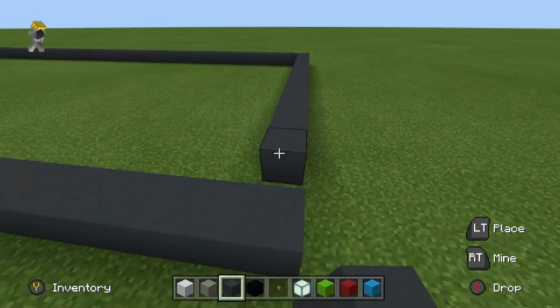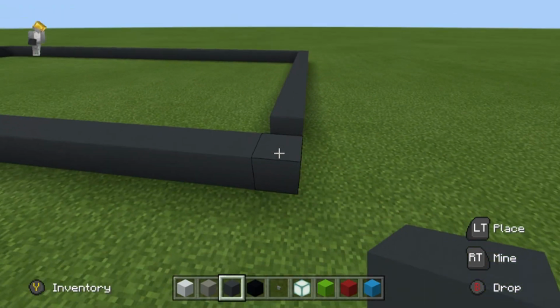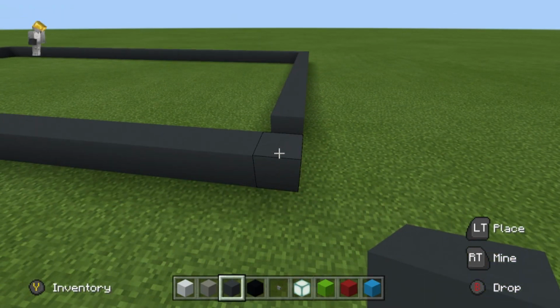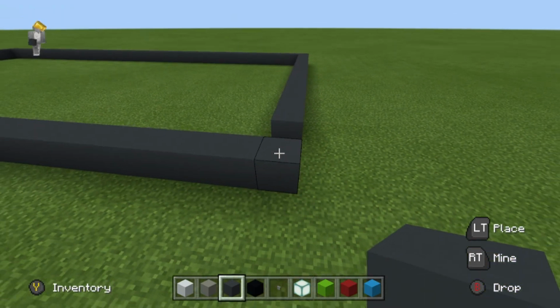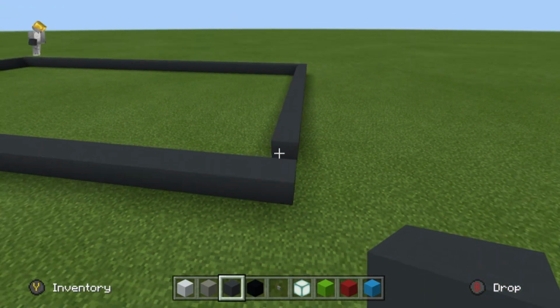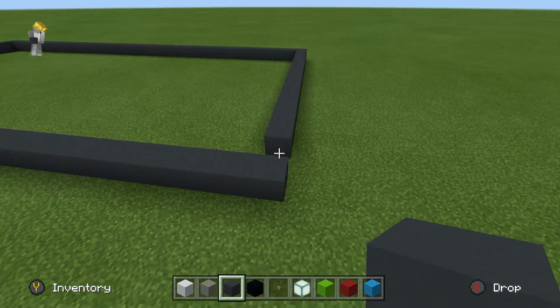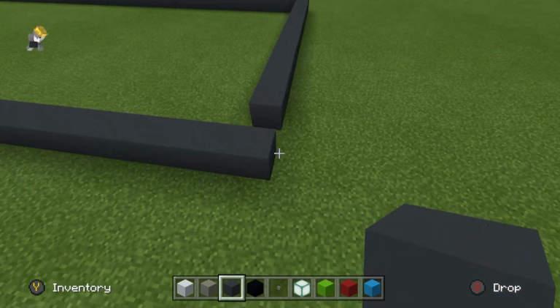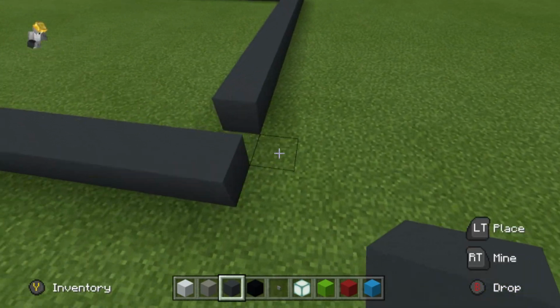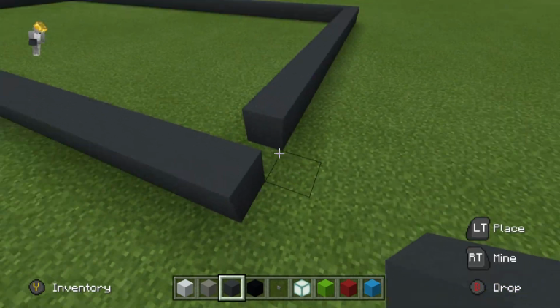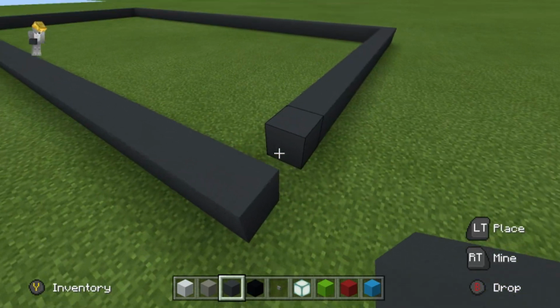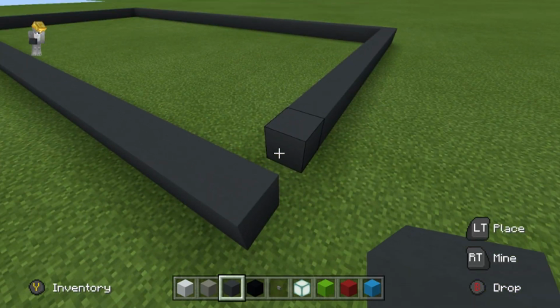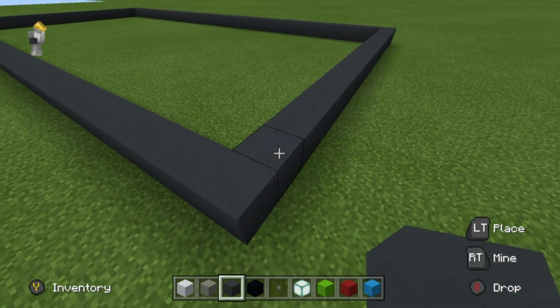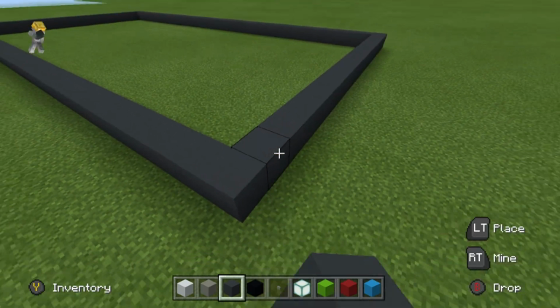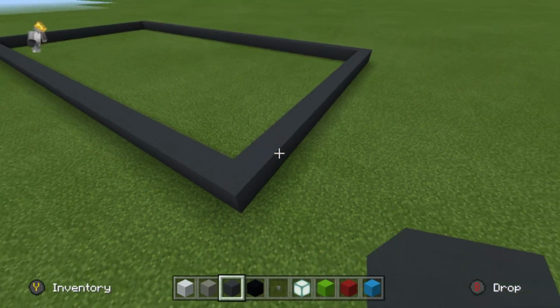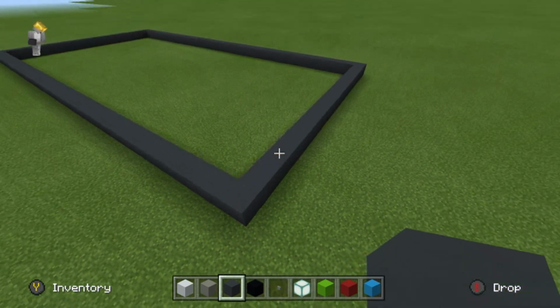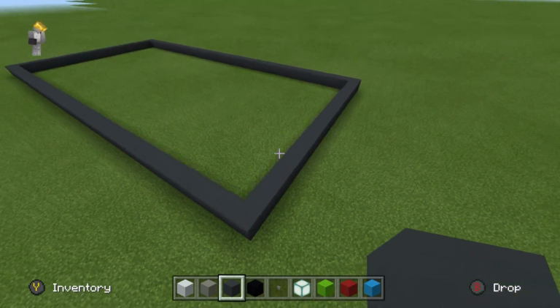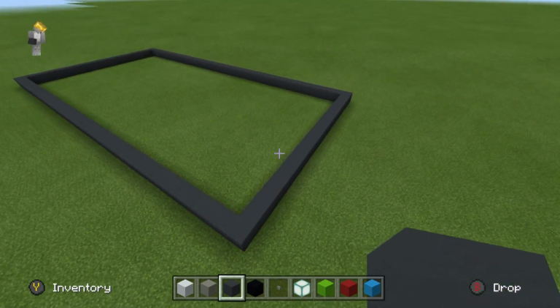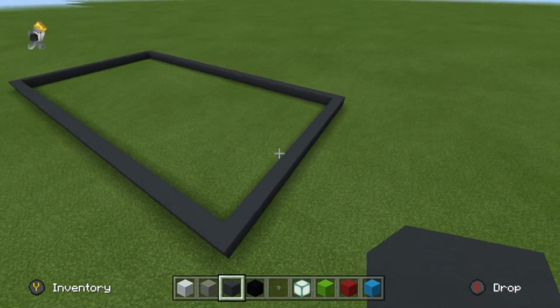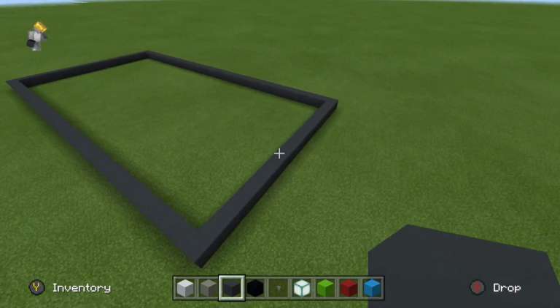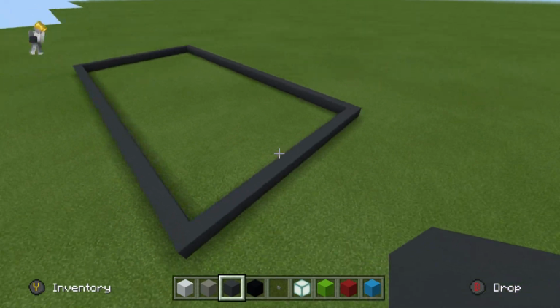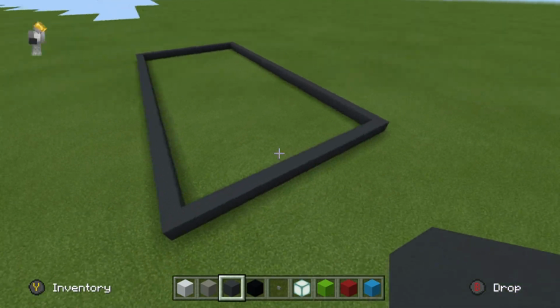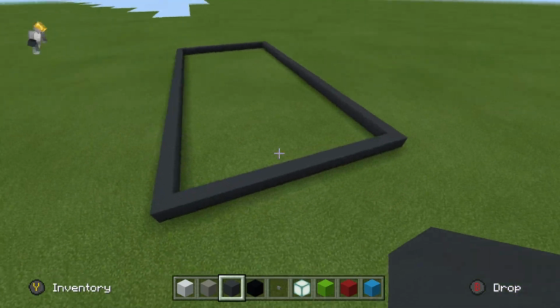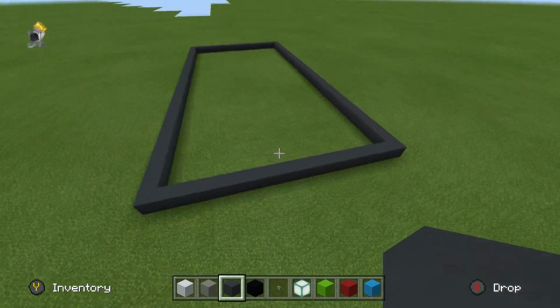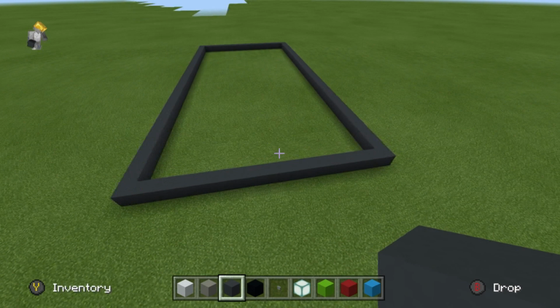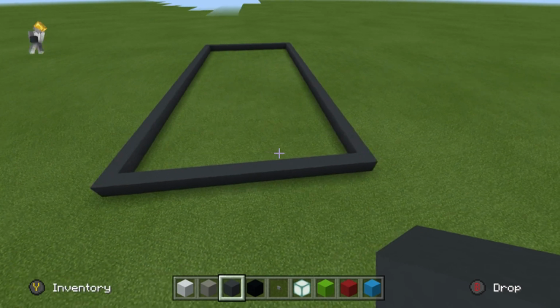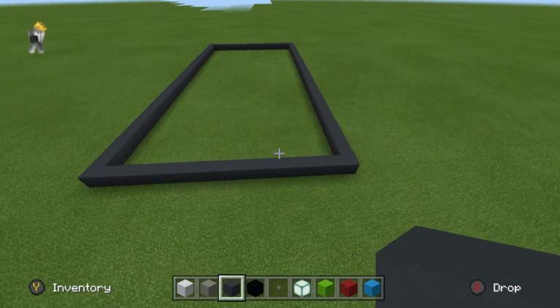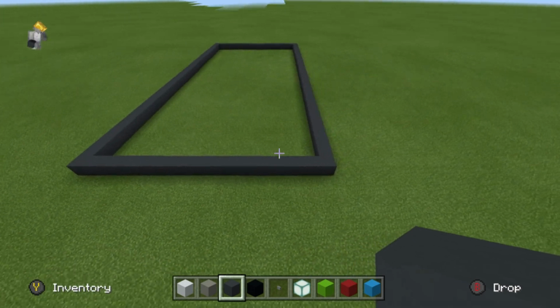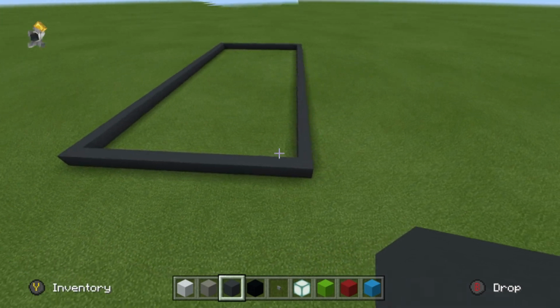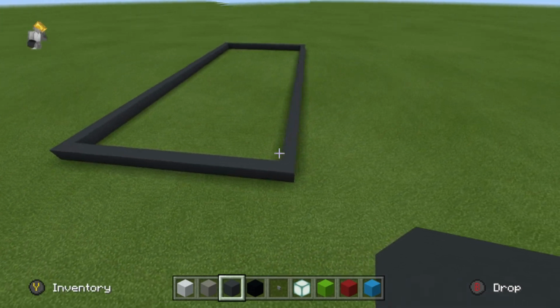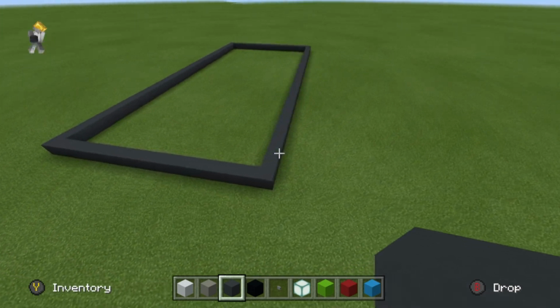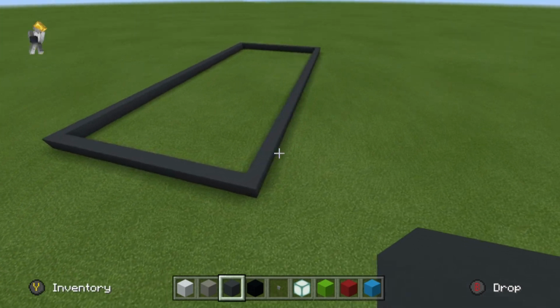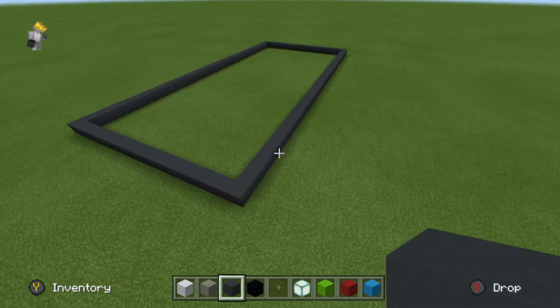So, in the end, we will end up with something that should look exactly like this — a rectangular base outline.